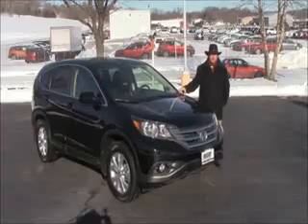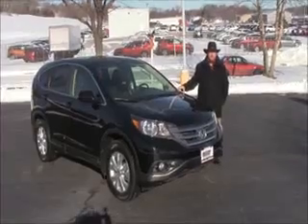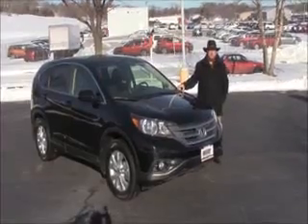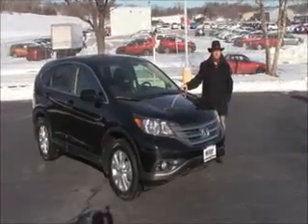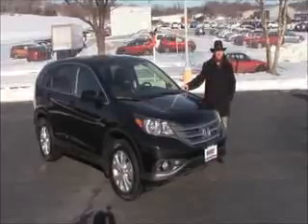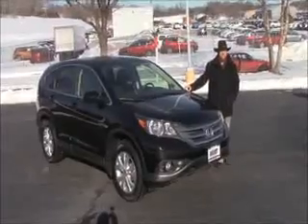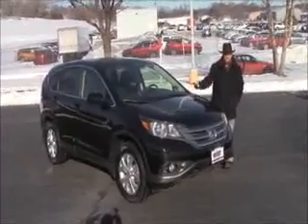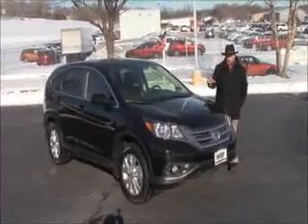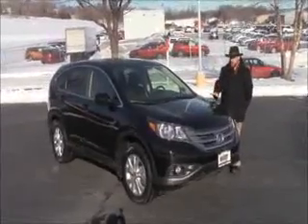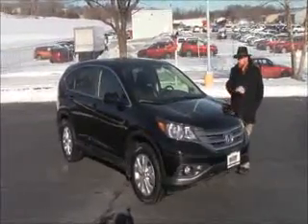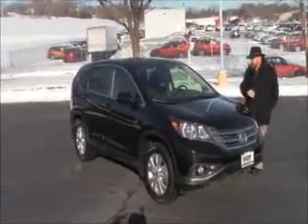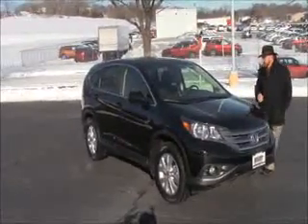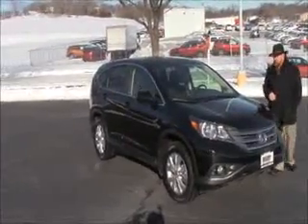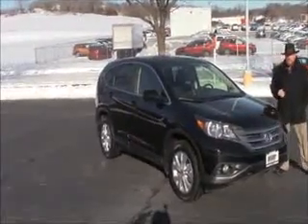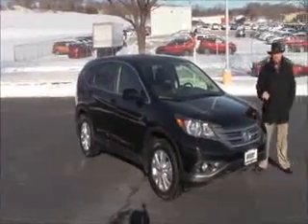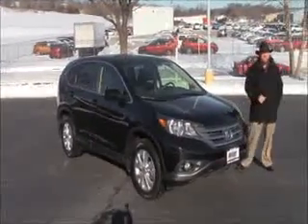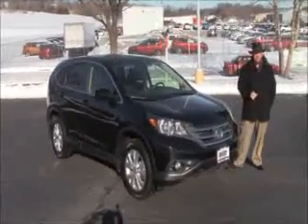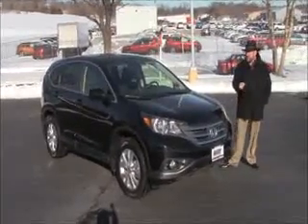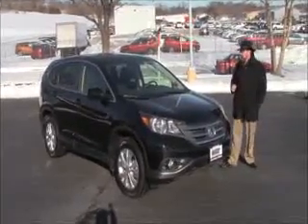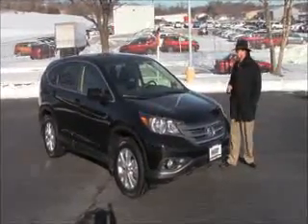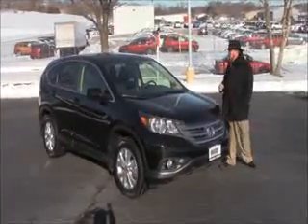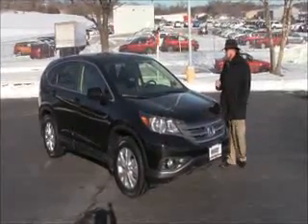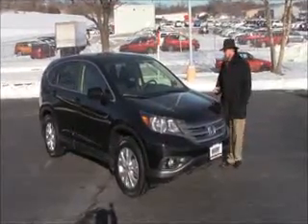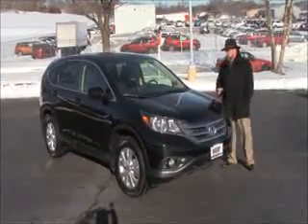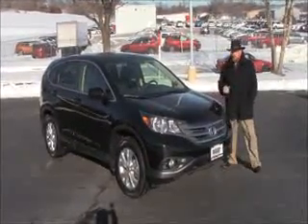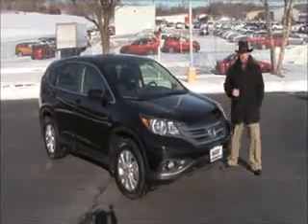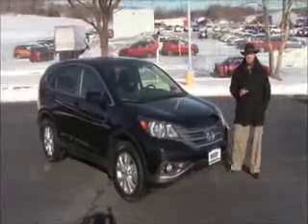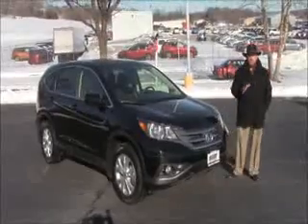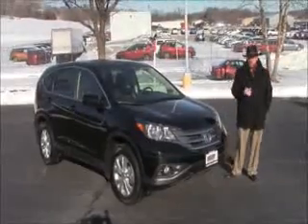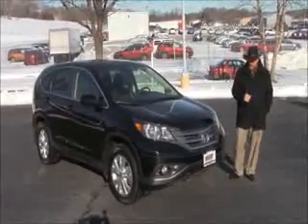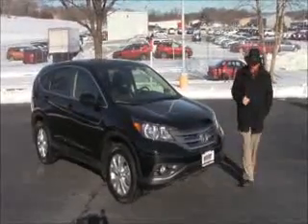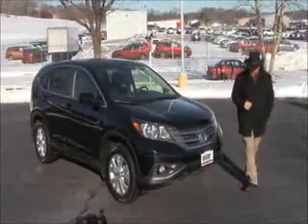Brian Kelly here from the Honda Giant, here to show you this 2012 Honda CR-V EX model. Just came in on trade, has a little over 100,000 miles.